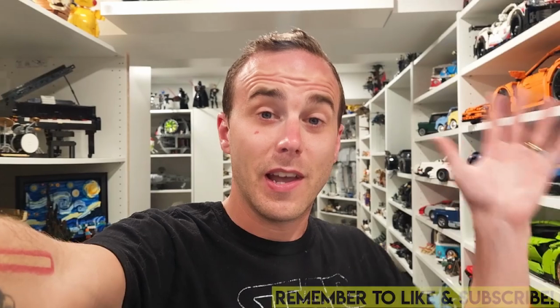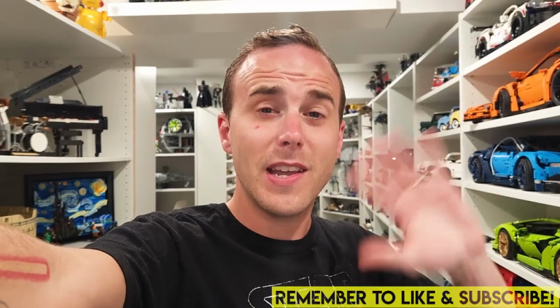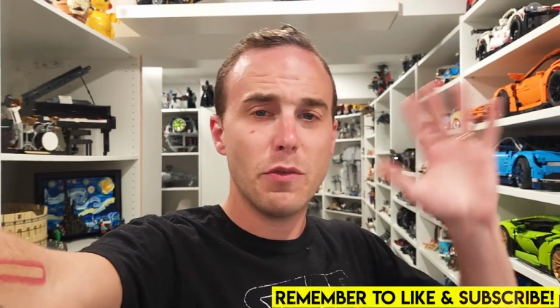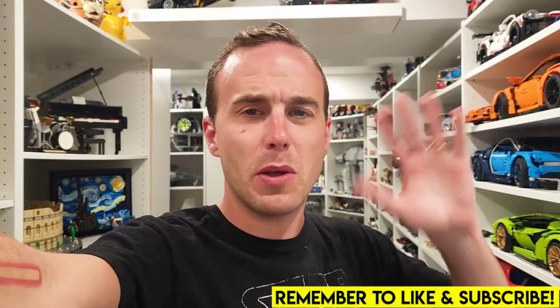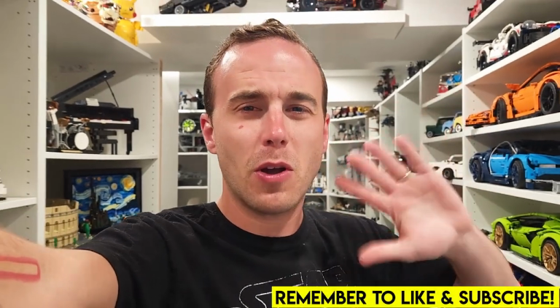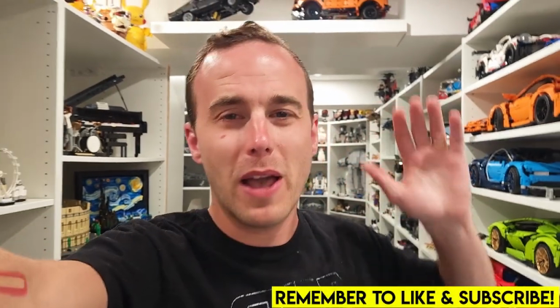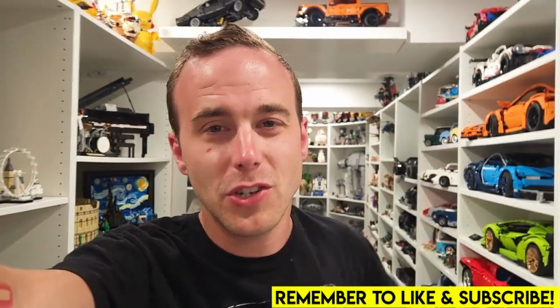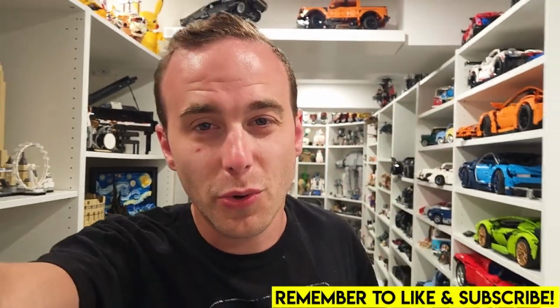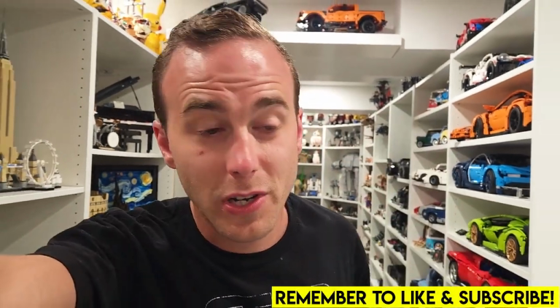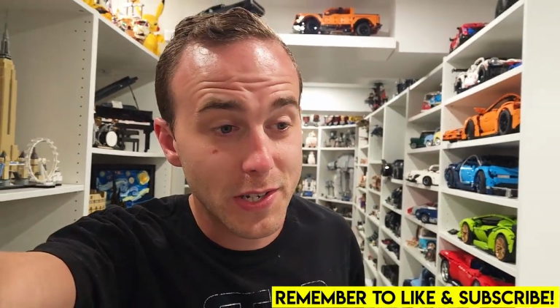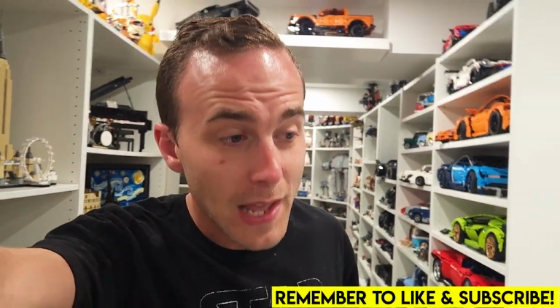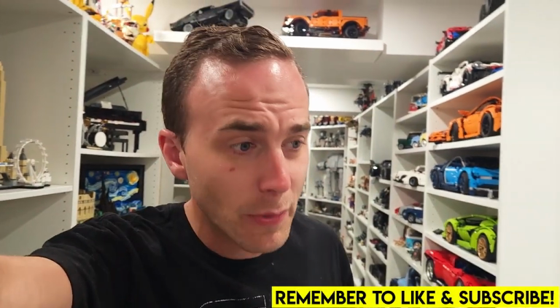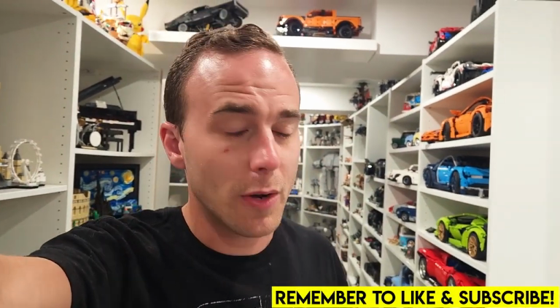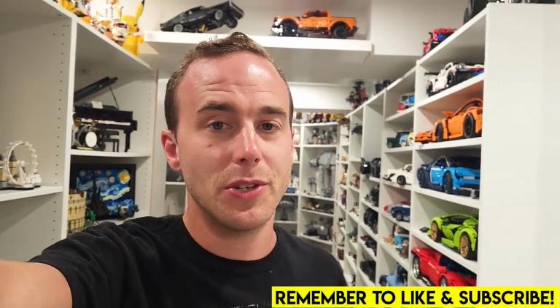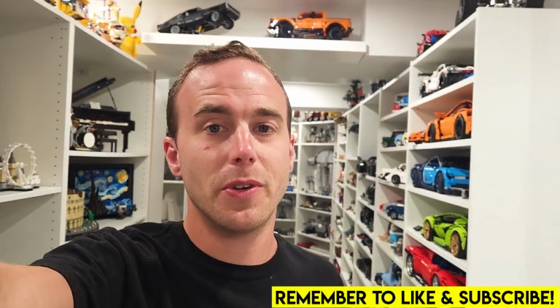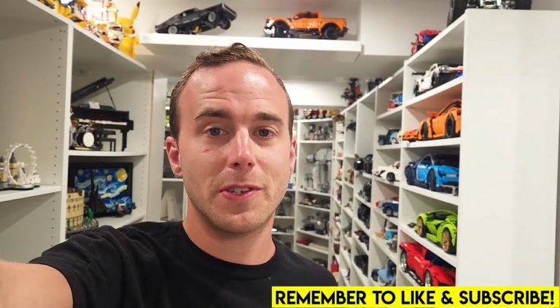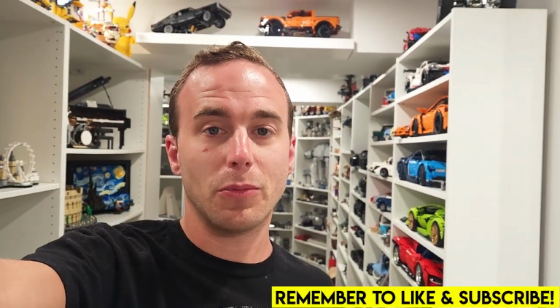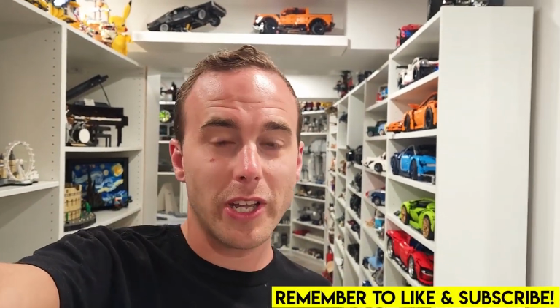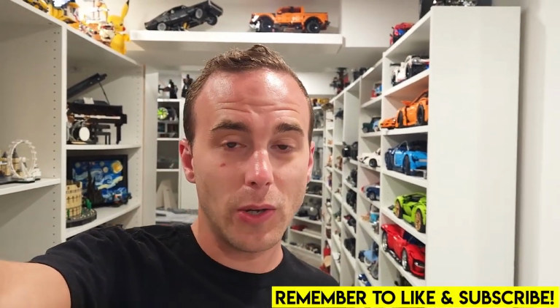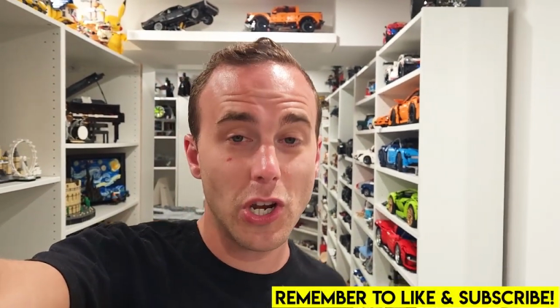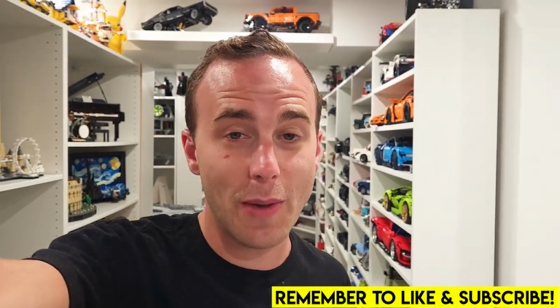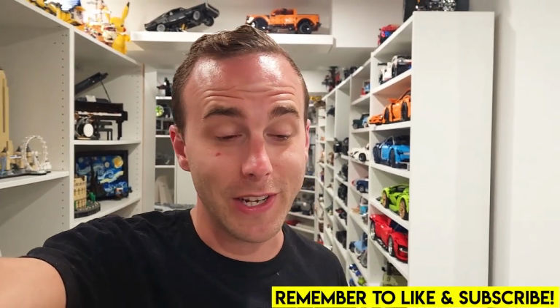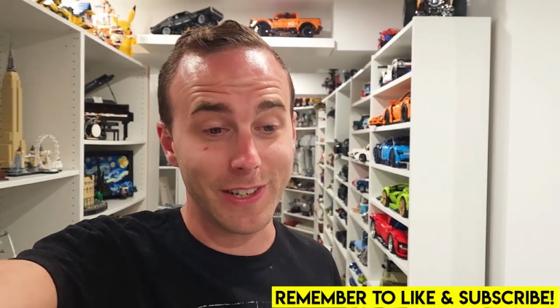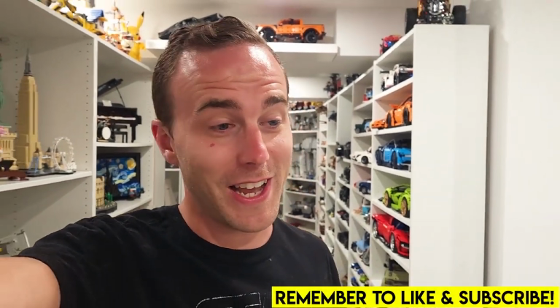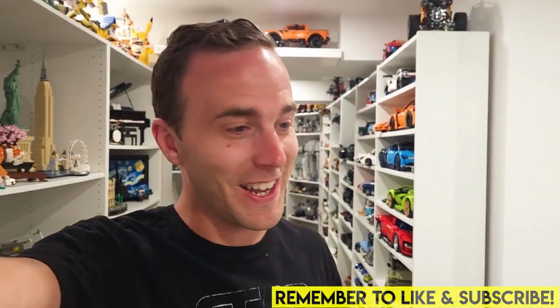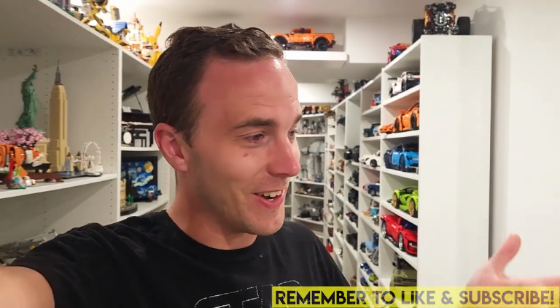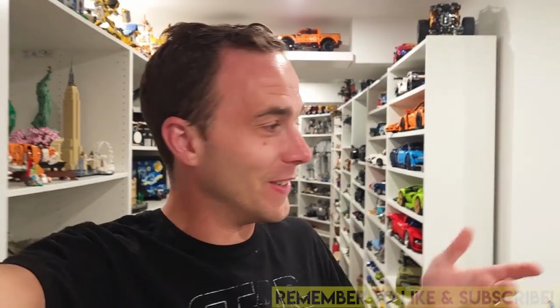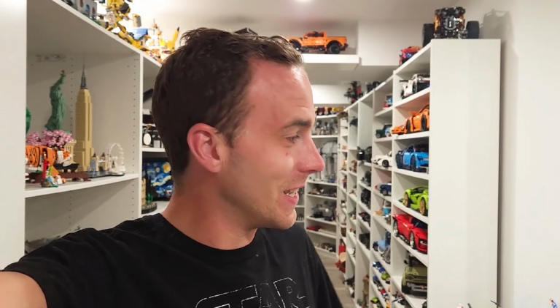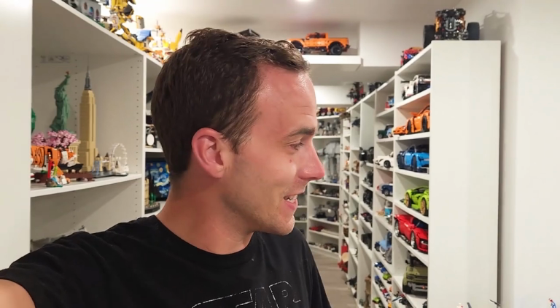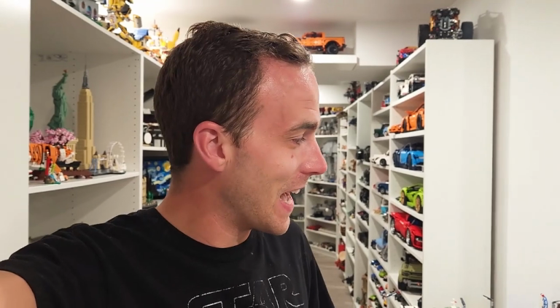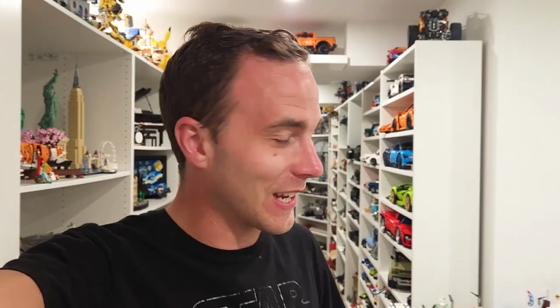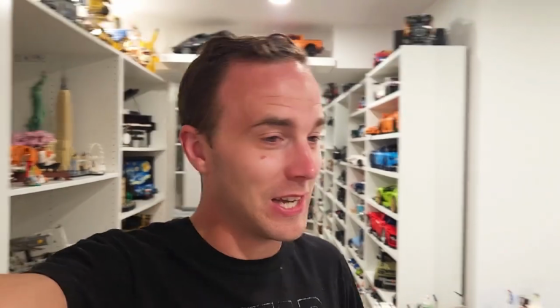Hey everybody, welcome back. It's Jordan here. Today we're going to be doing some Lego shopping. Yeah, I know. It's adding up.